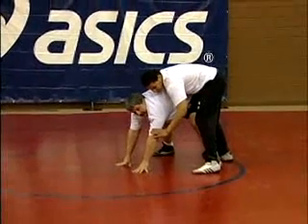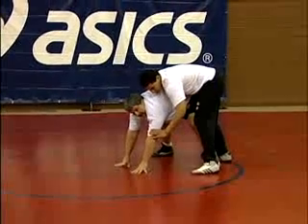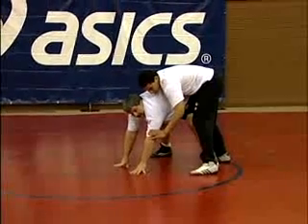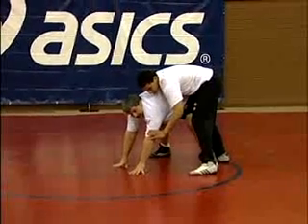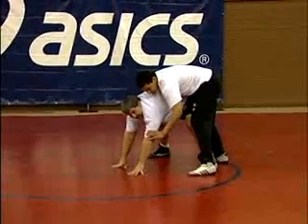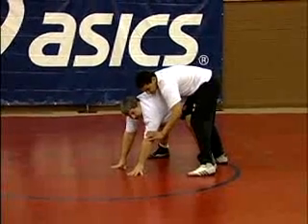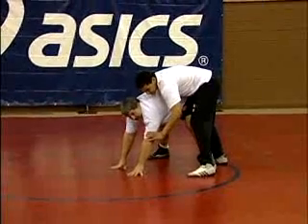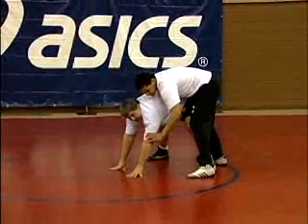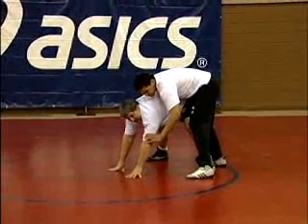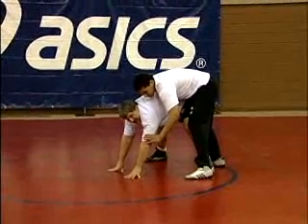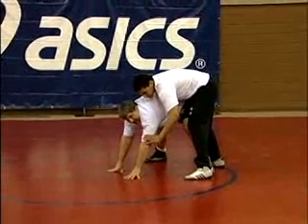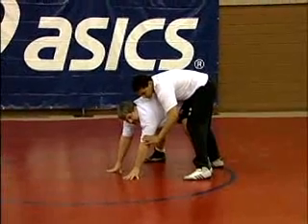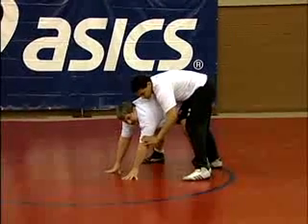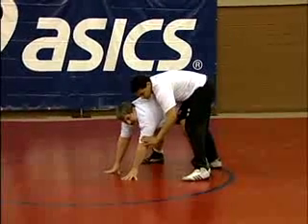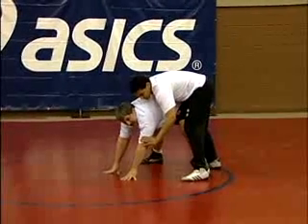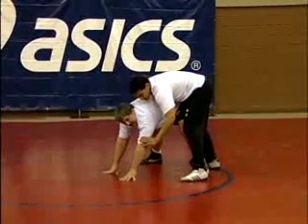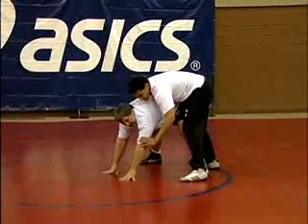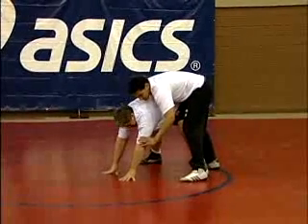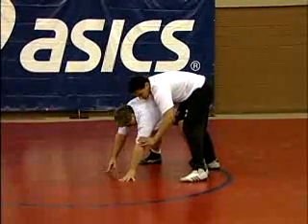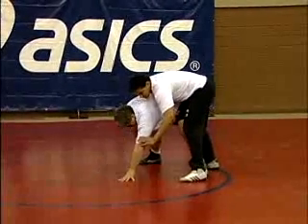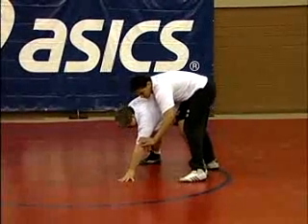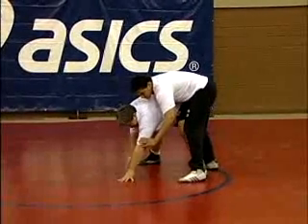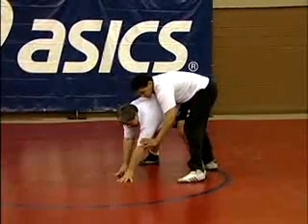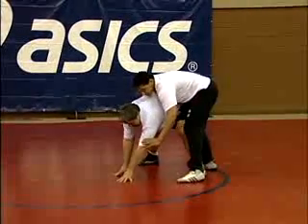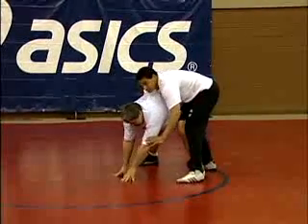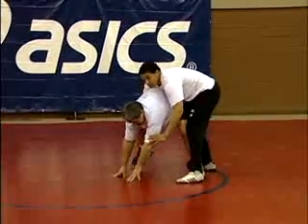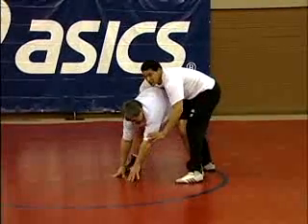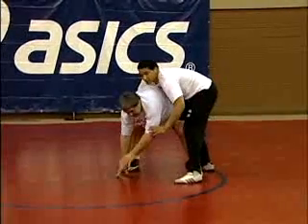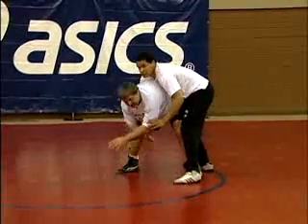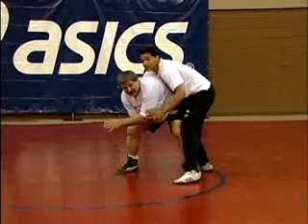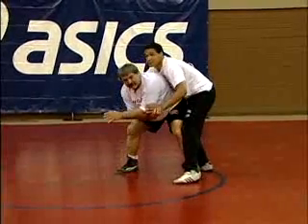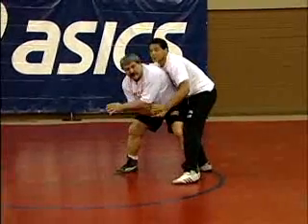And, you know, here's where it just becomes trying to get your legs underneath you.